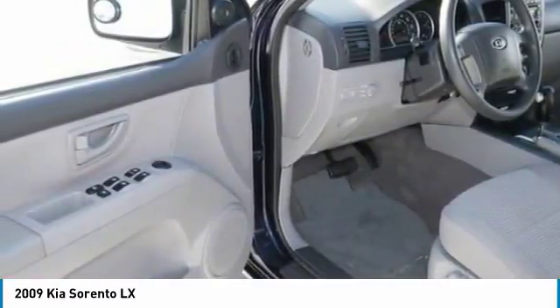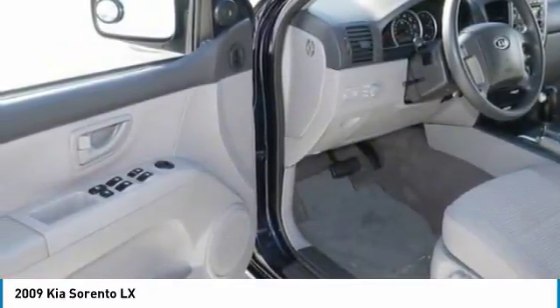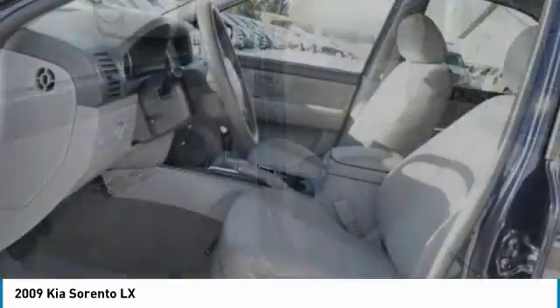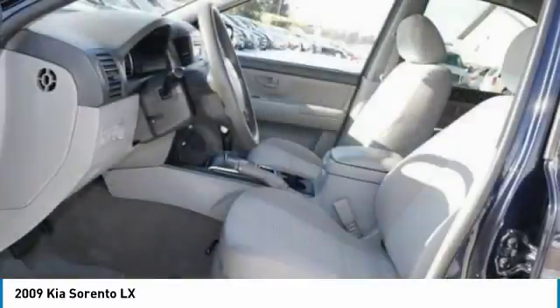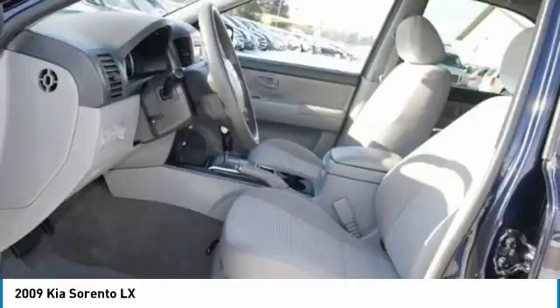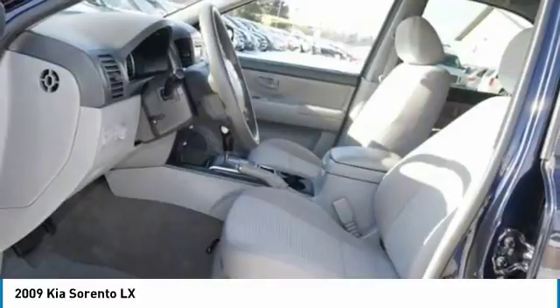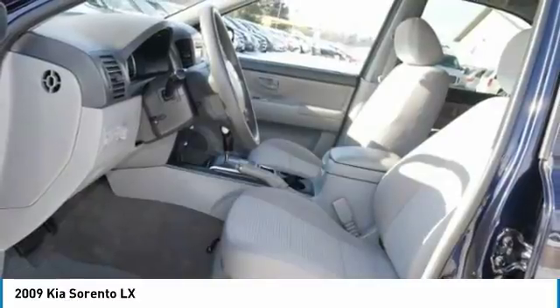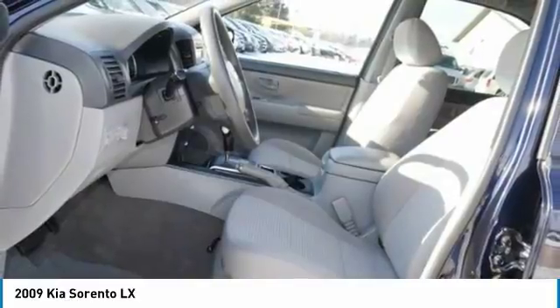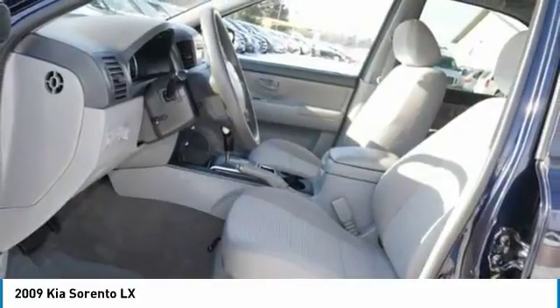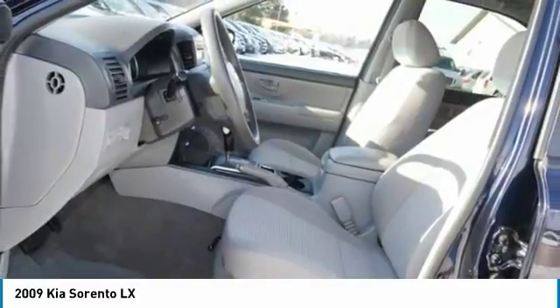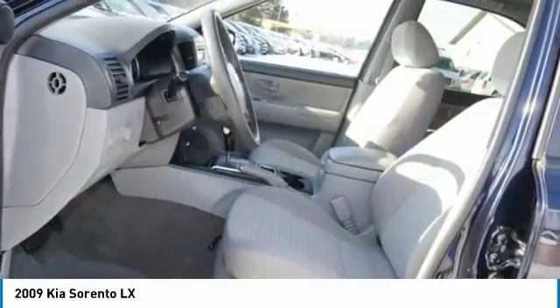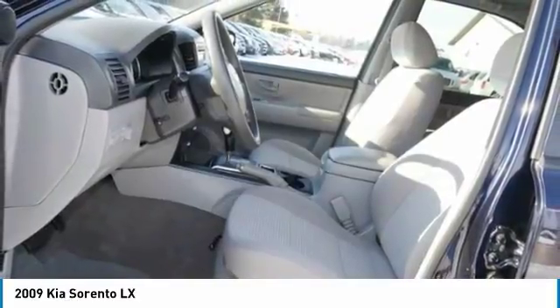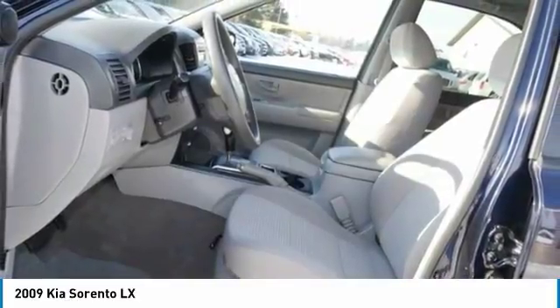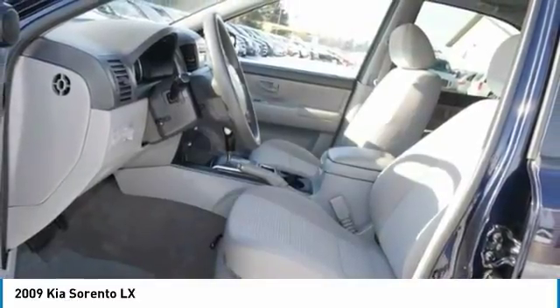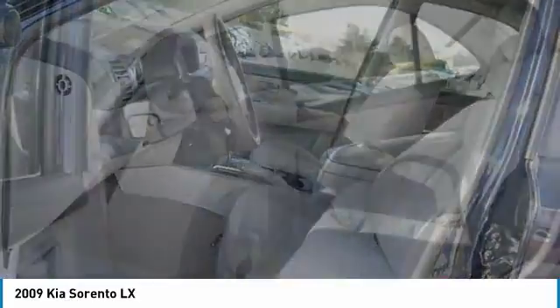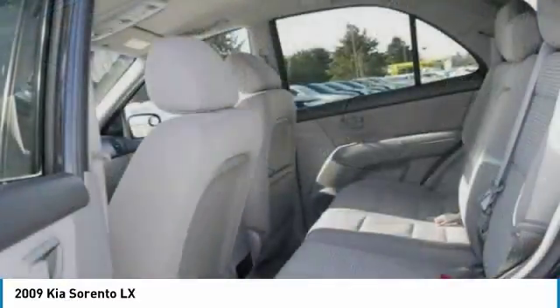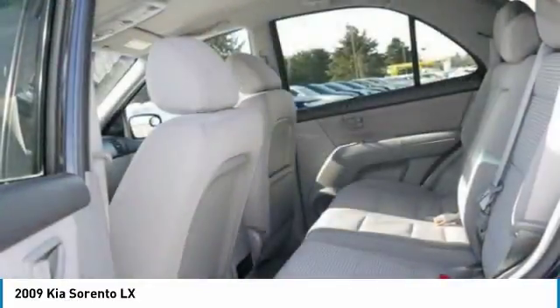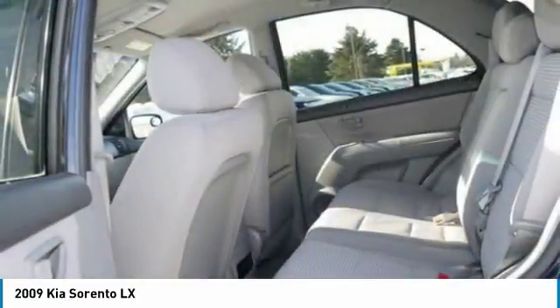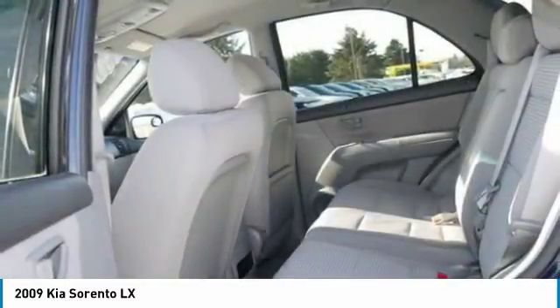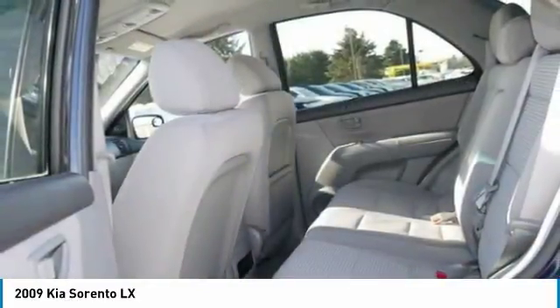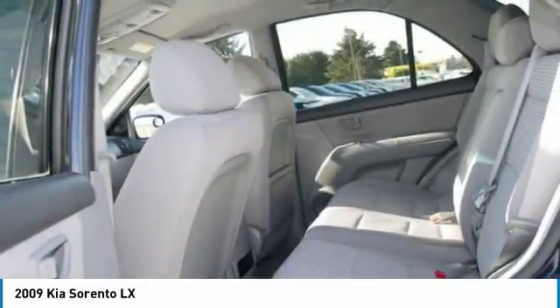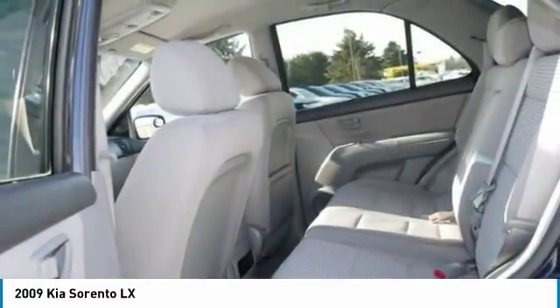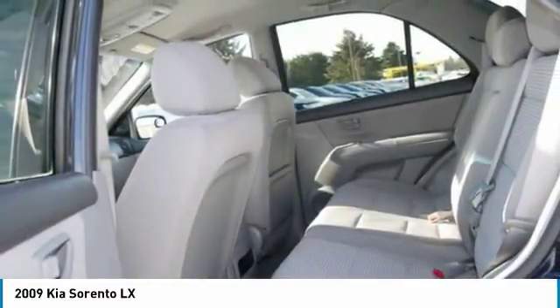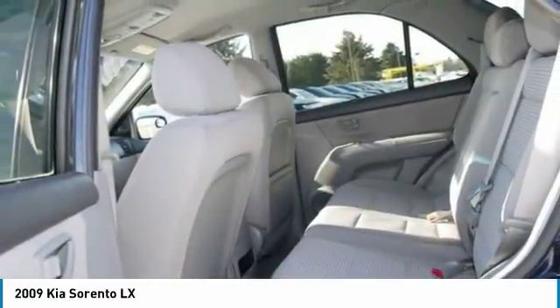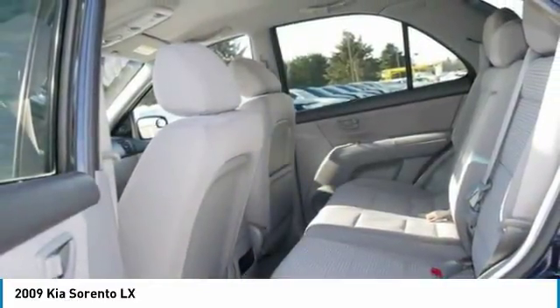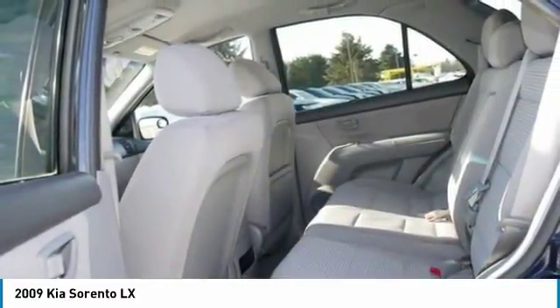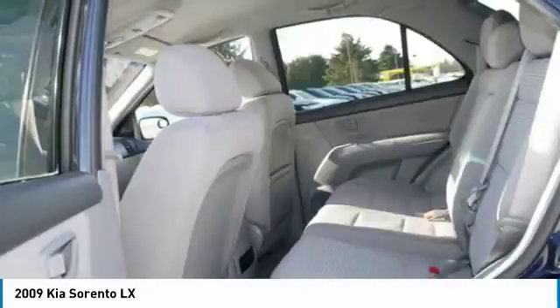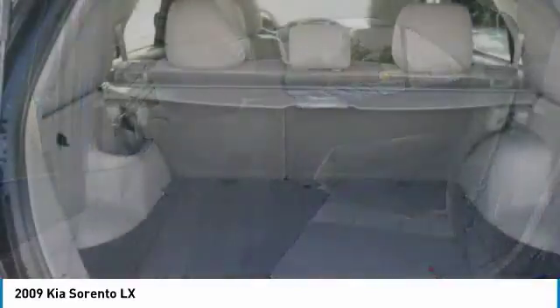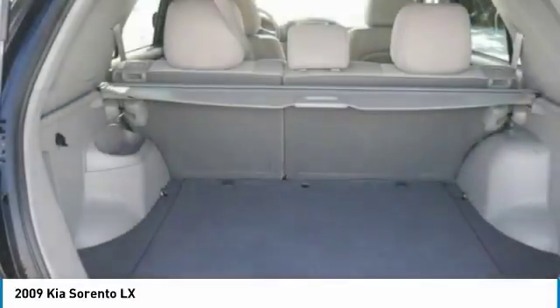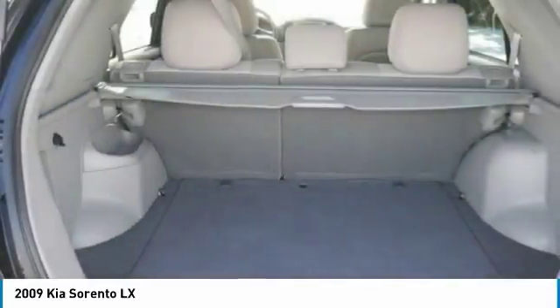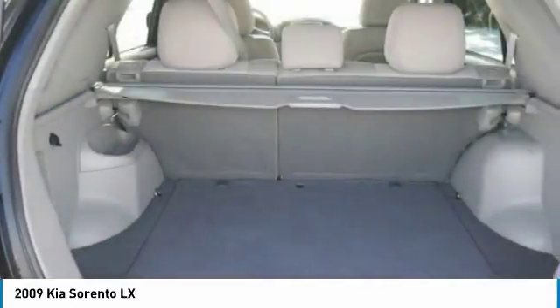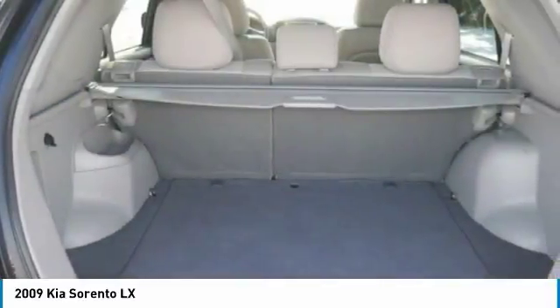If affordable style and reliability are what we're looking for, this vehicle could be more perfect. Drive it today.